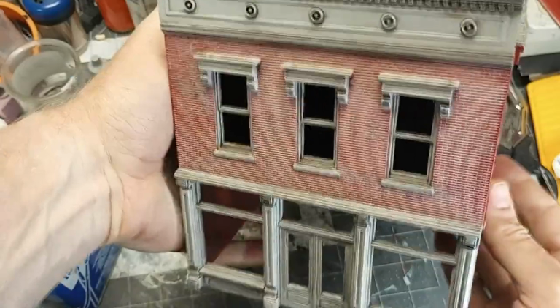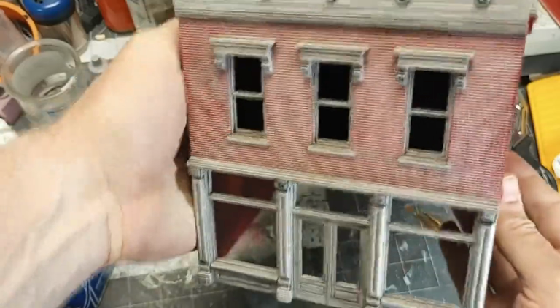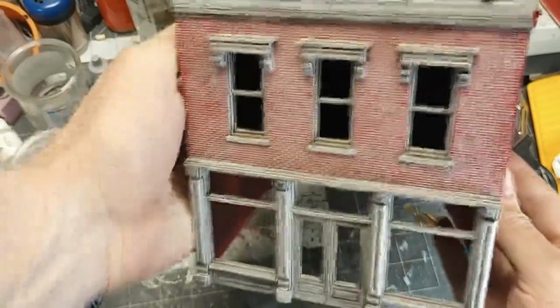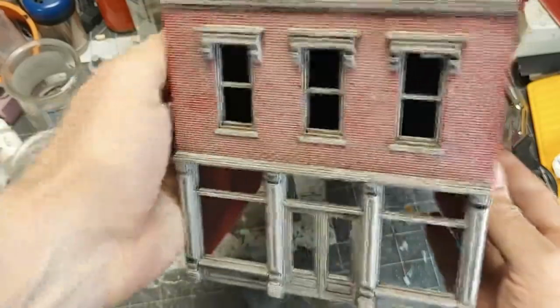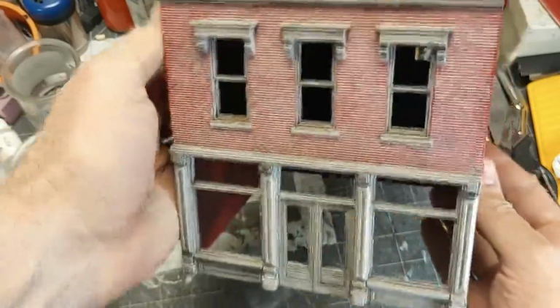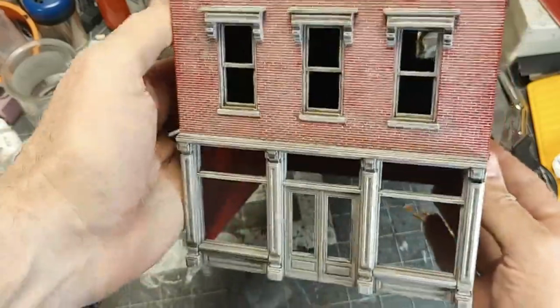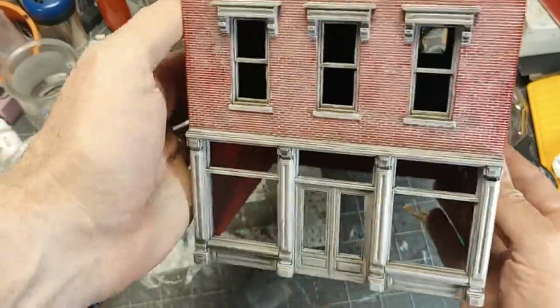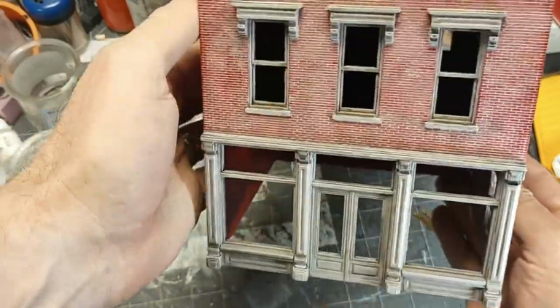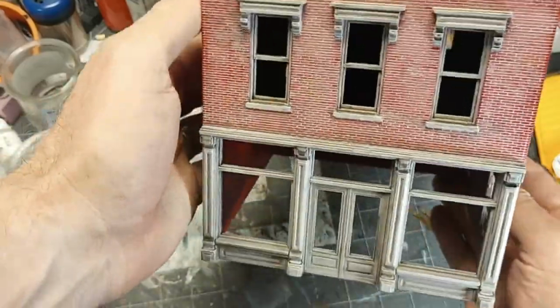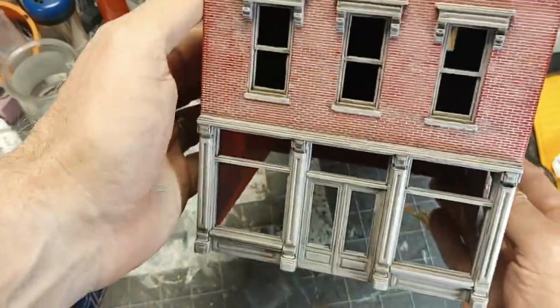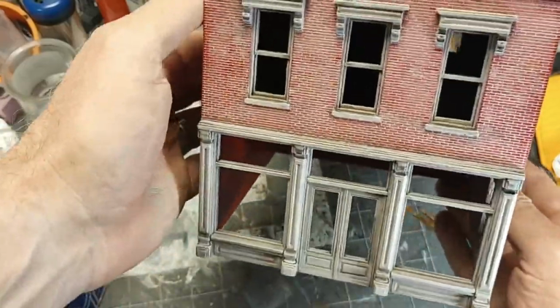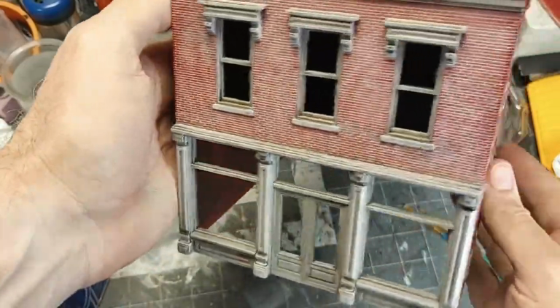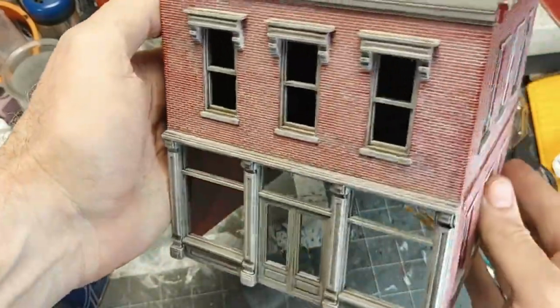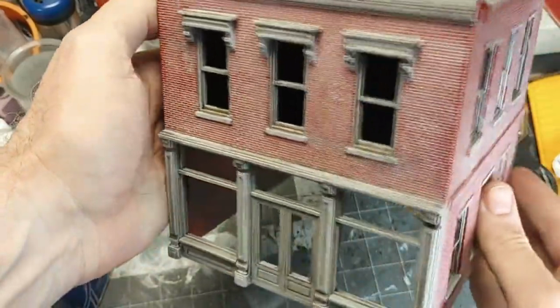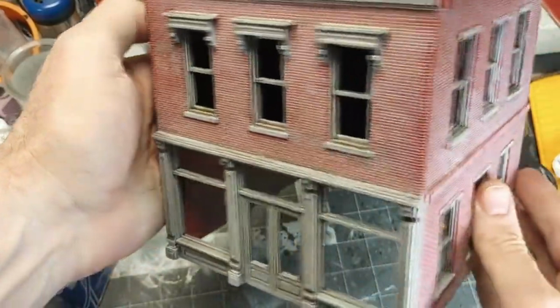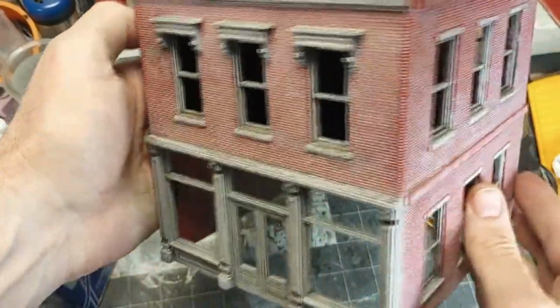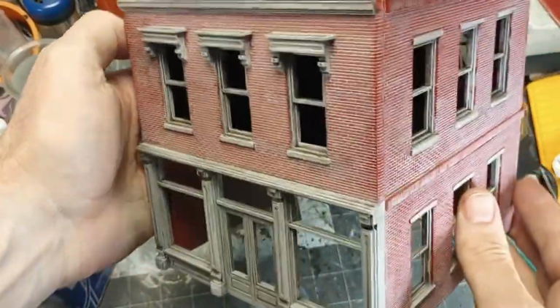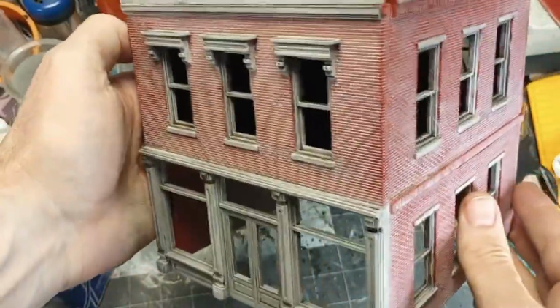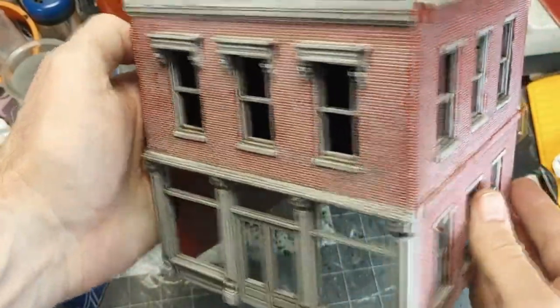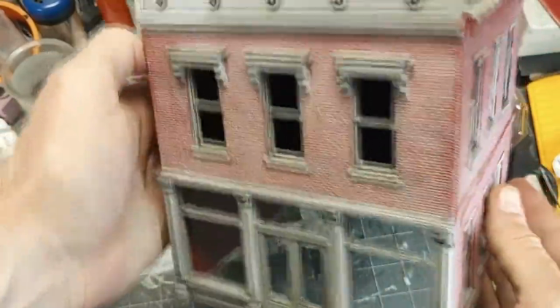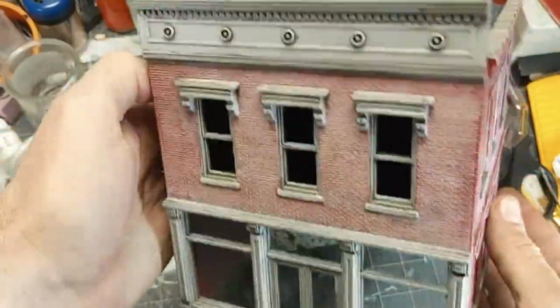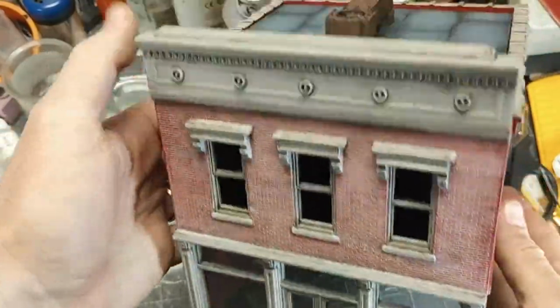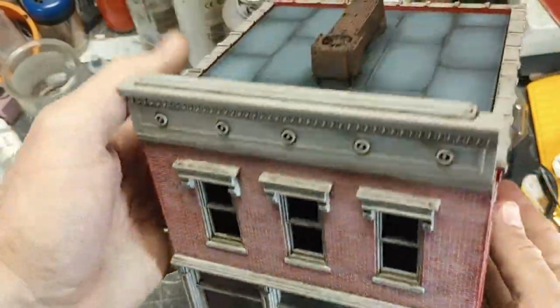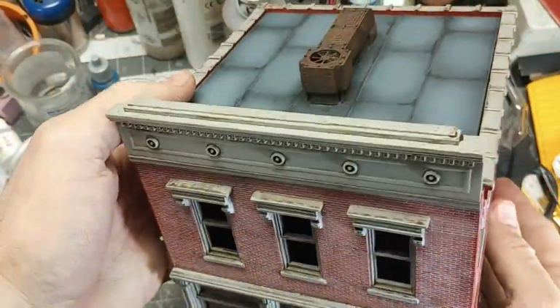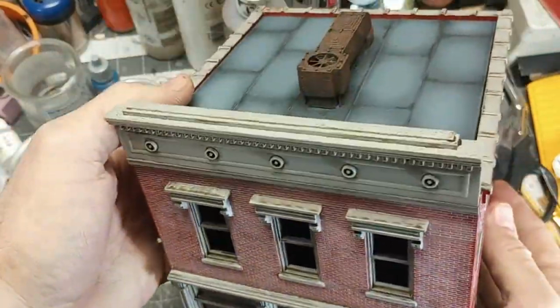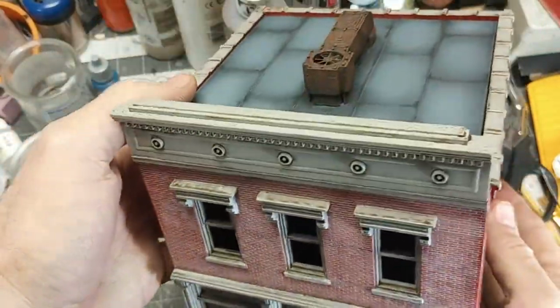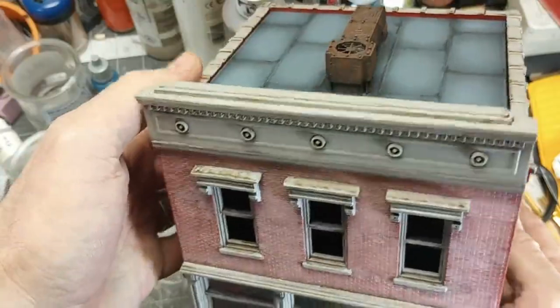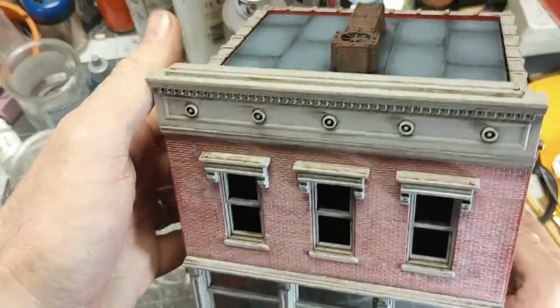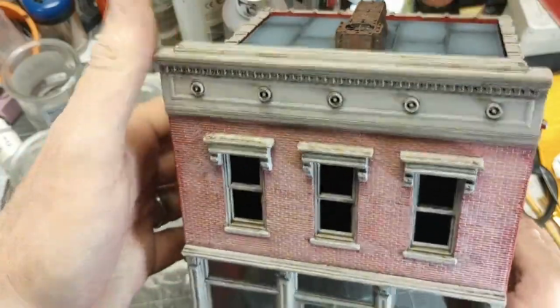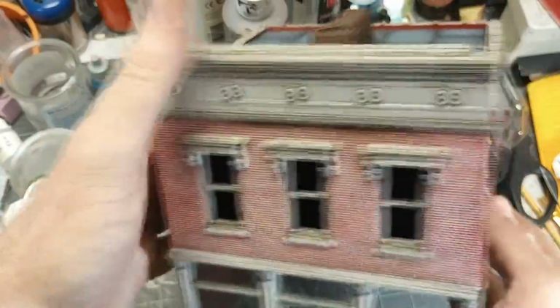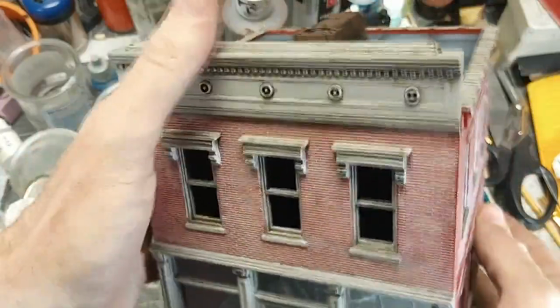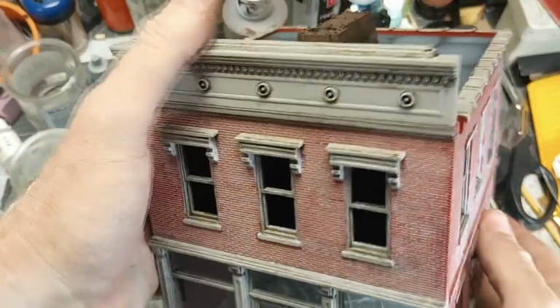Today in the bunker, we're going to build and paint some brick buildings suitable for the wasteland.